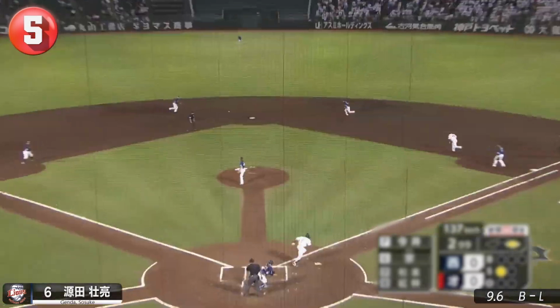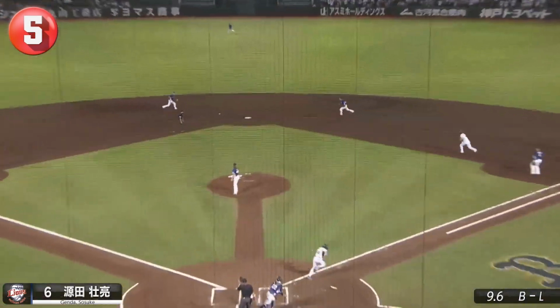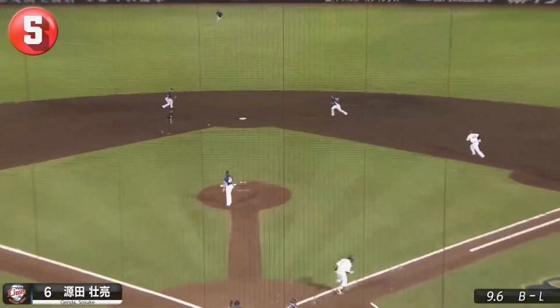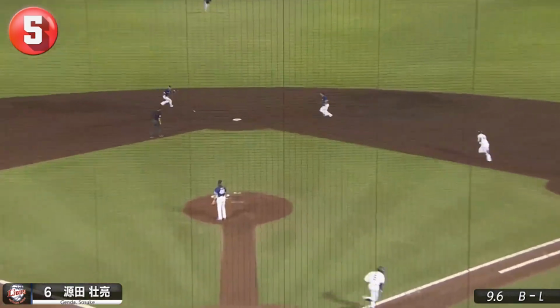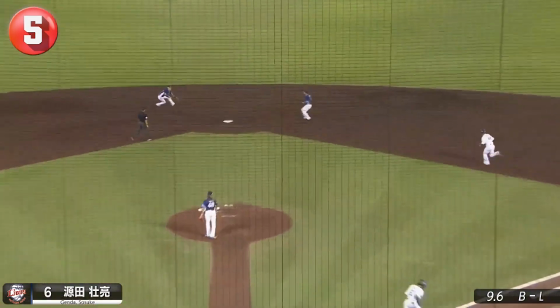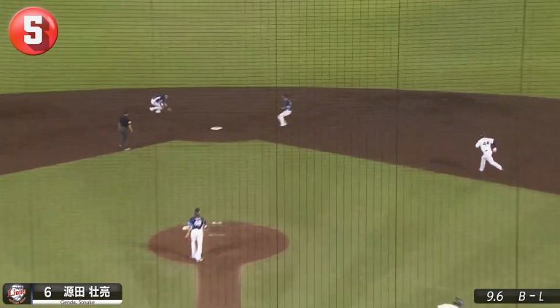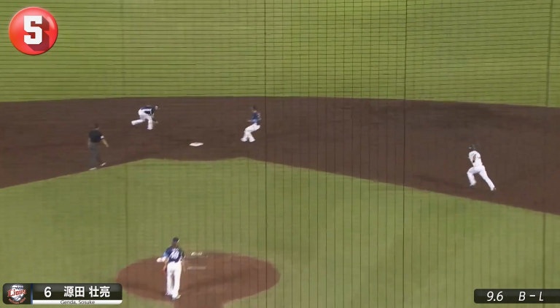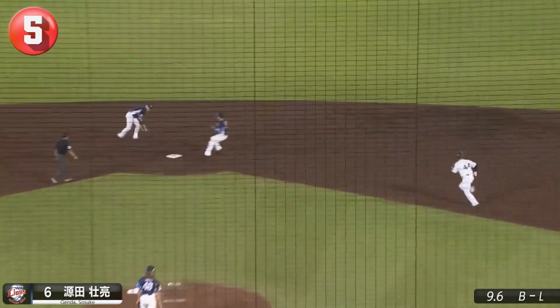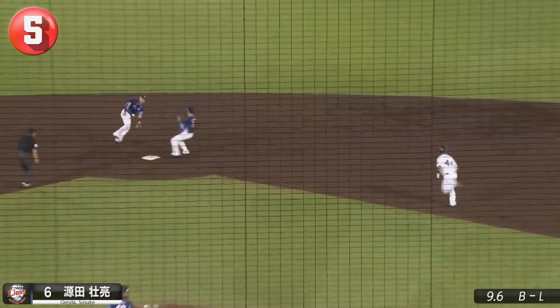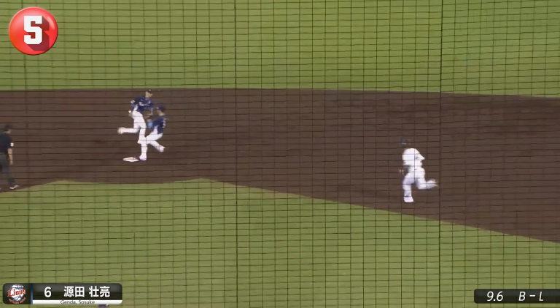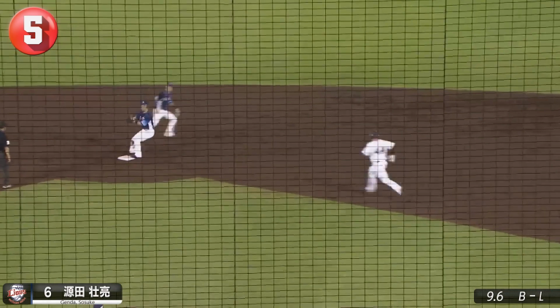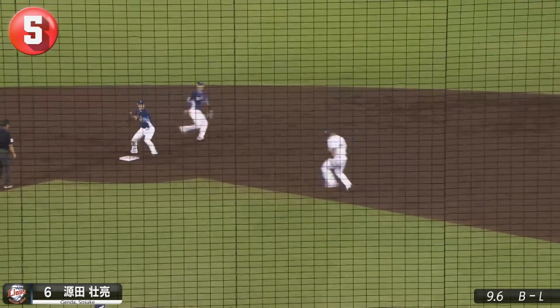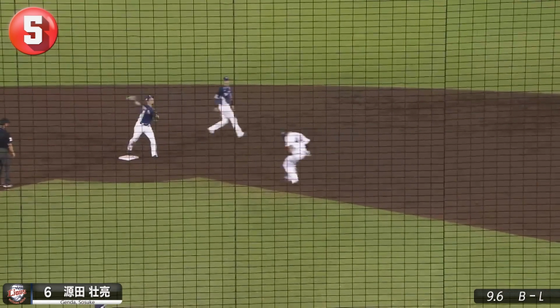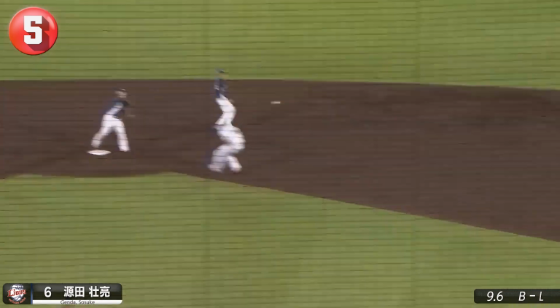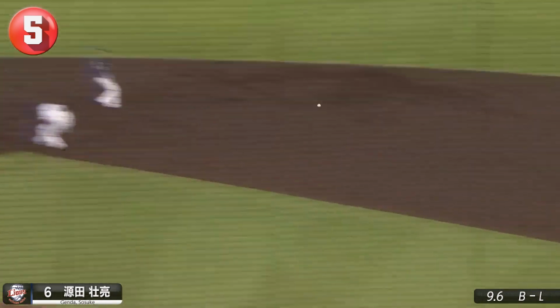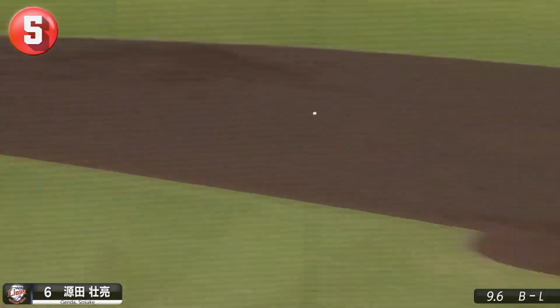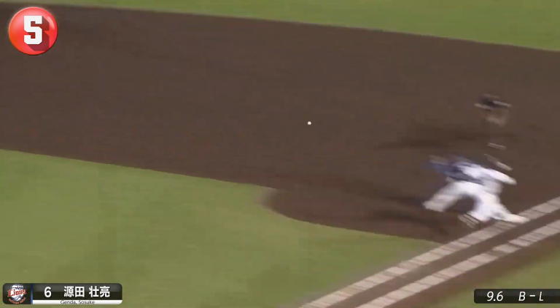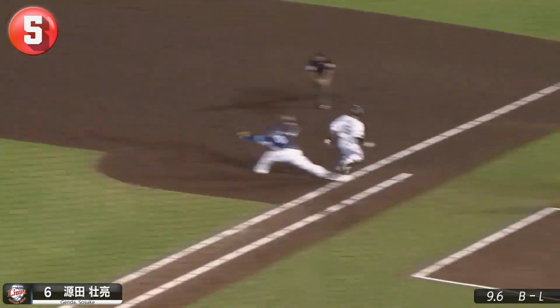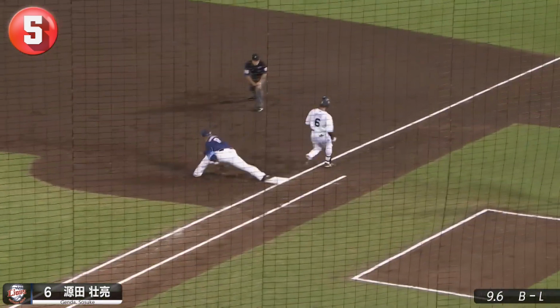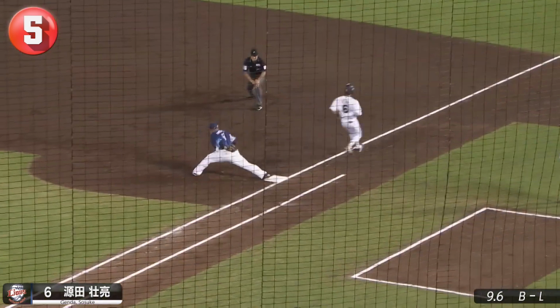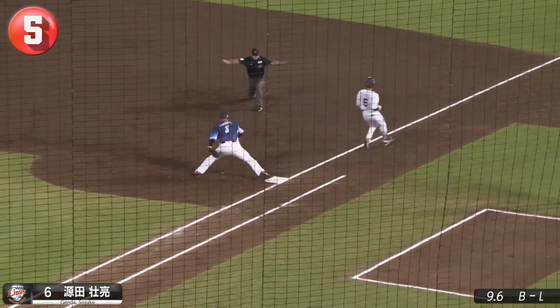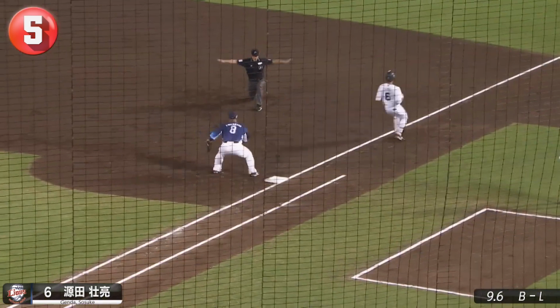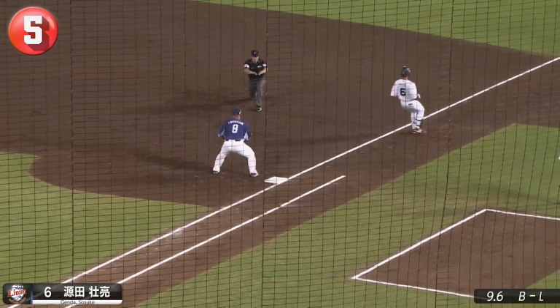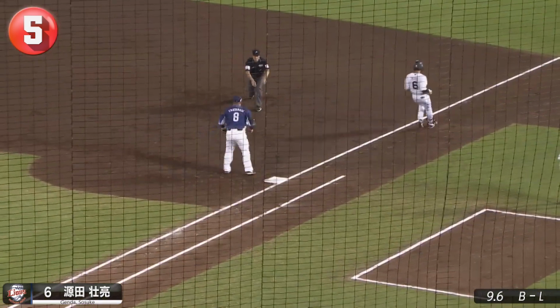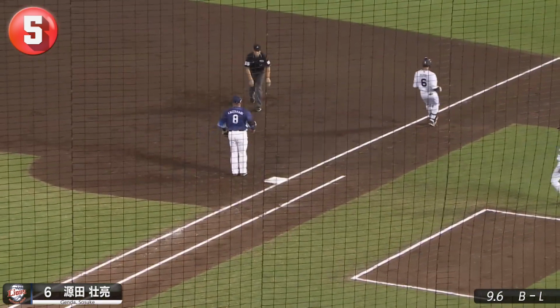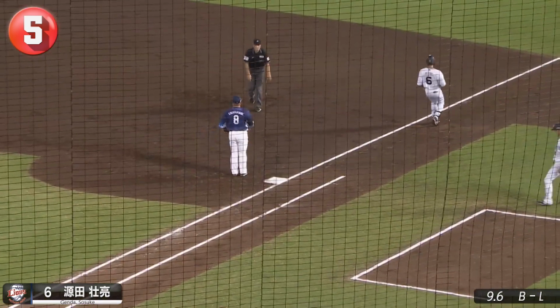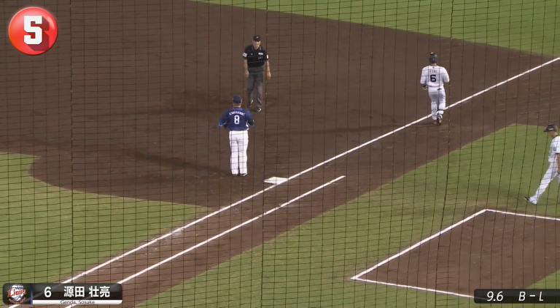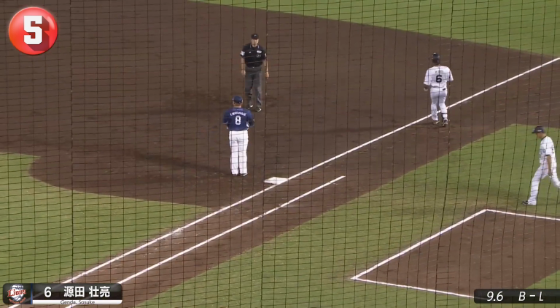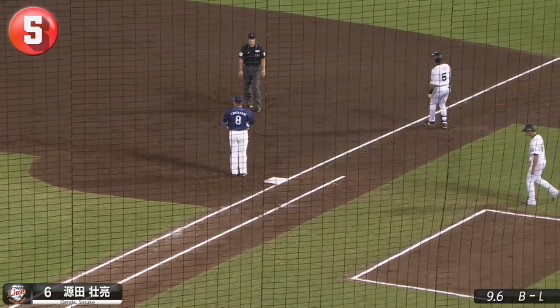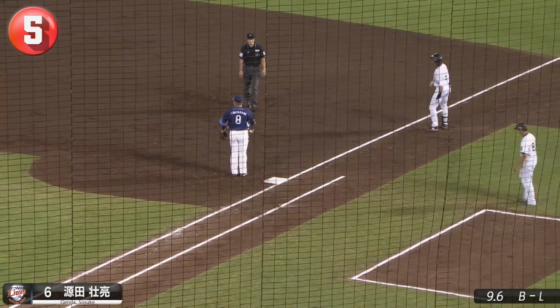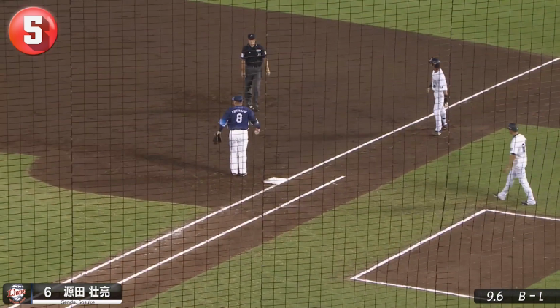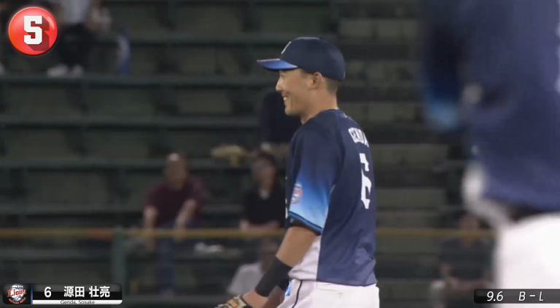Can't have a highlight reel without the human highlight reel of course. A tough bounce means it's glove shove time.